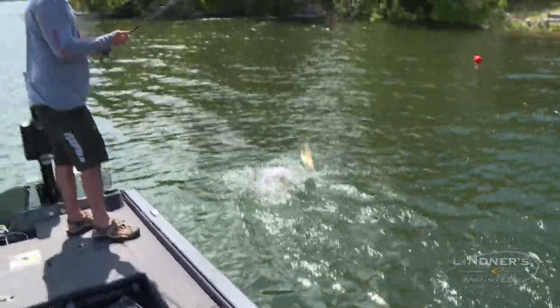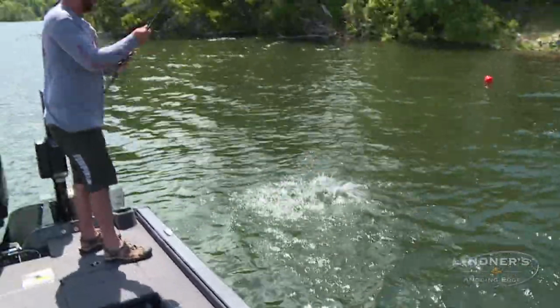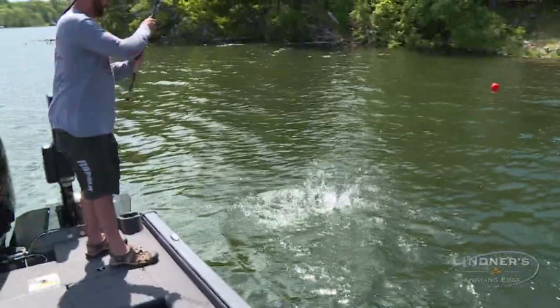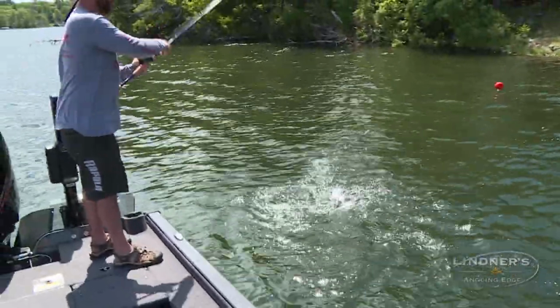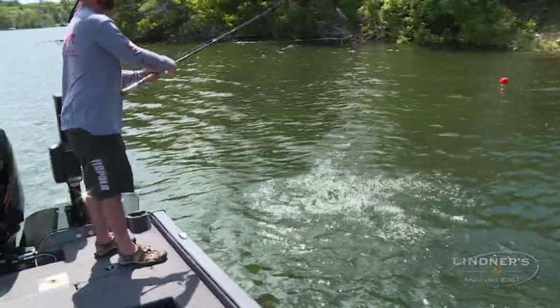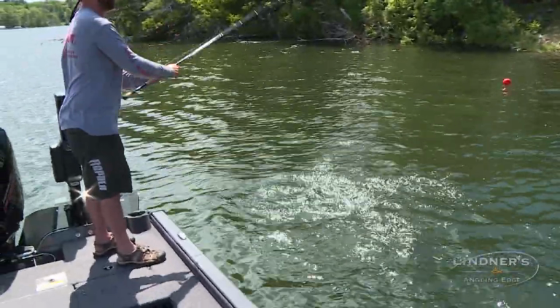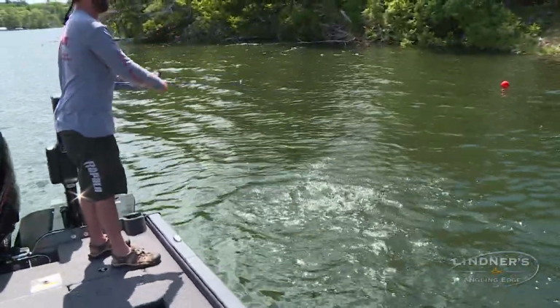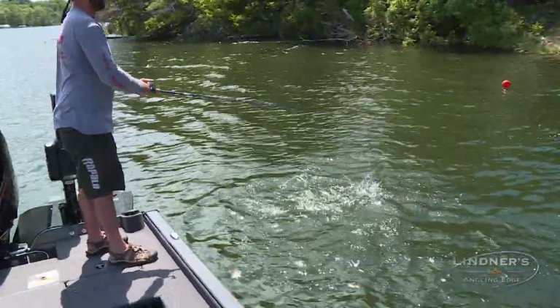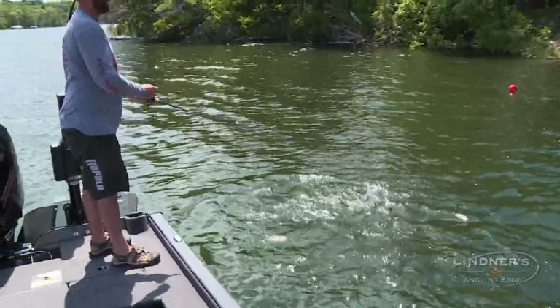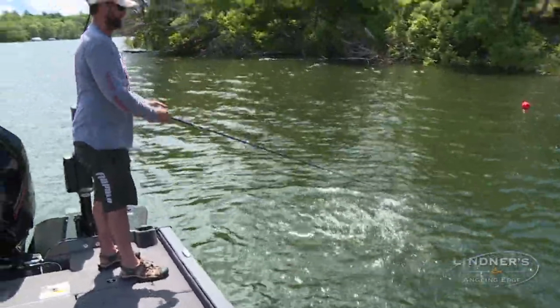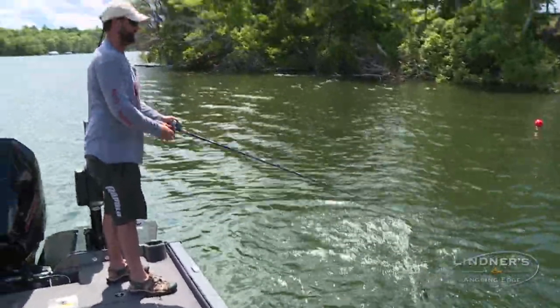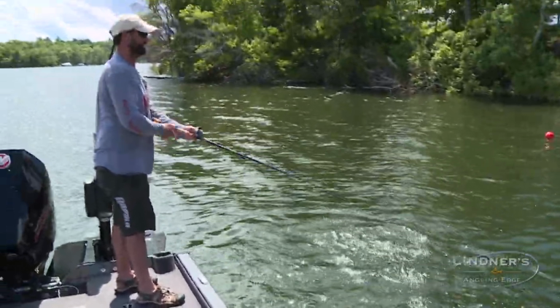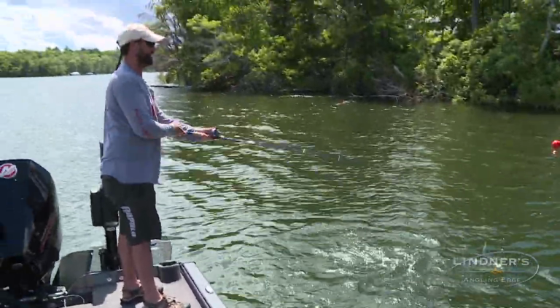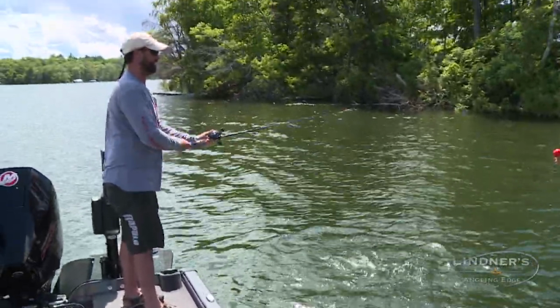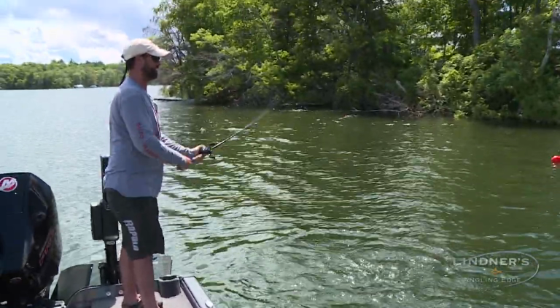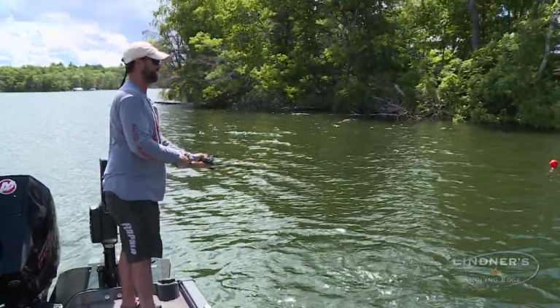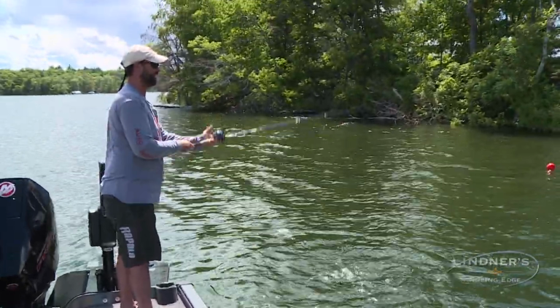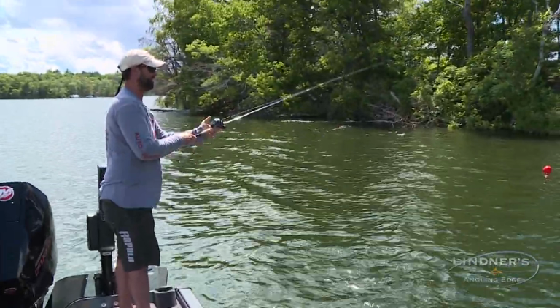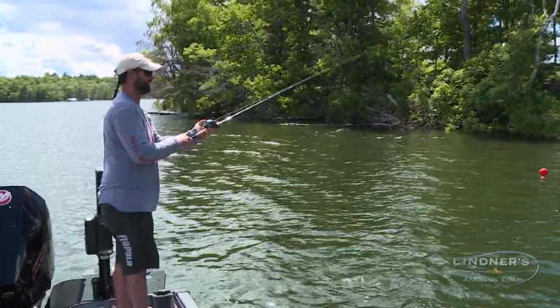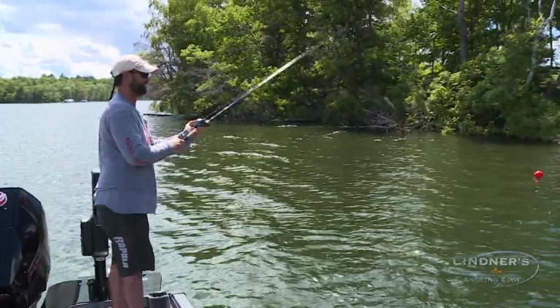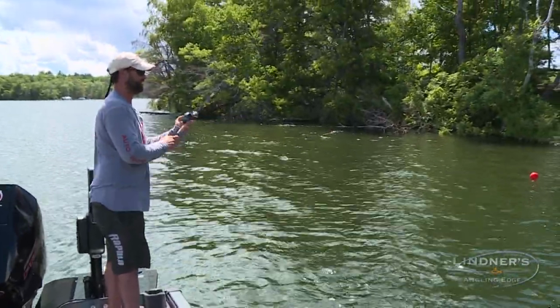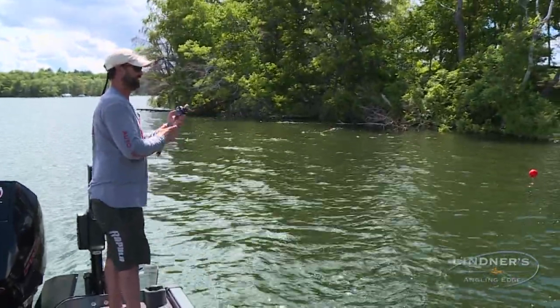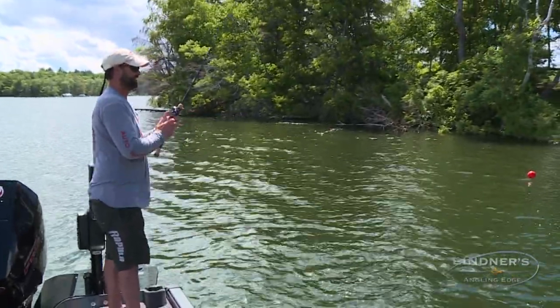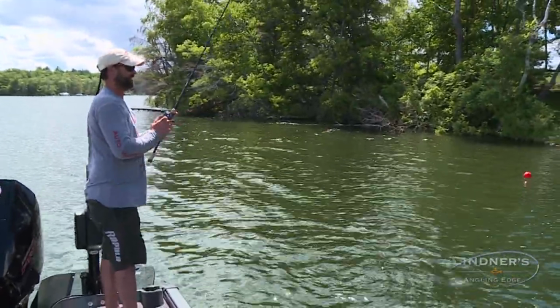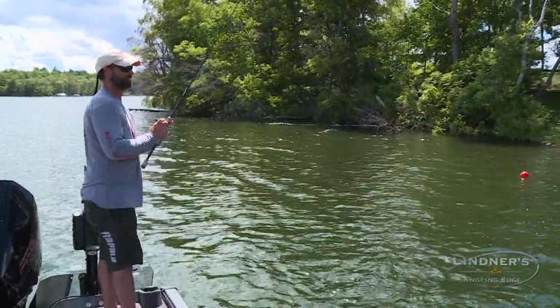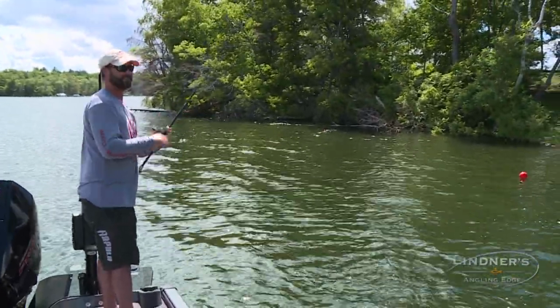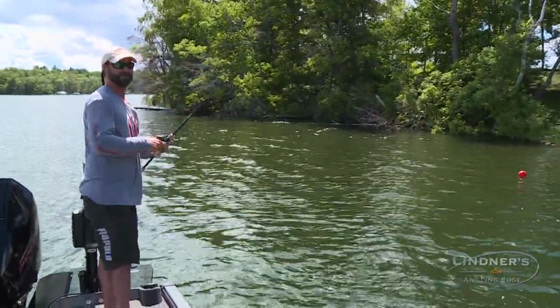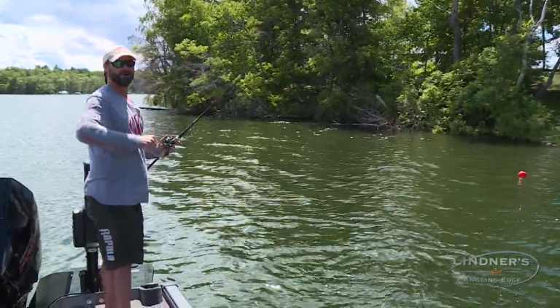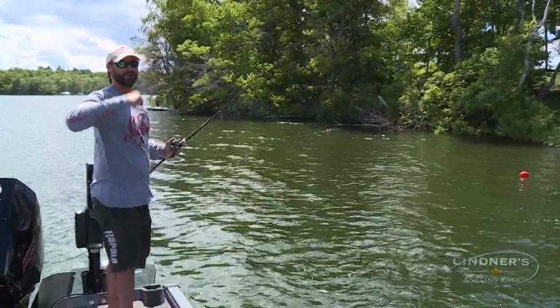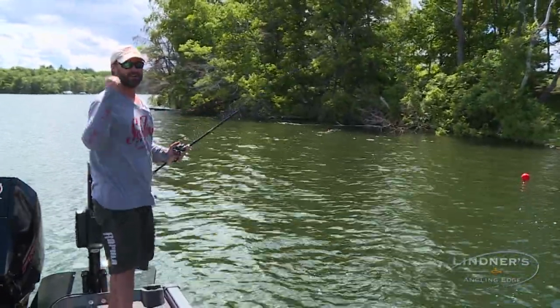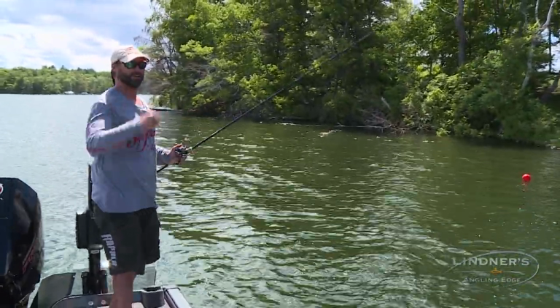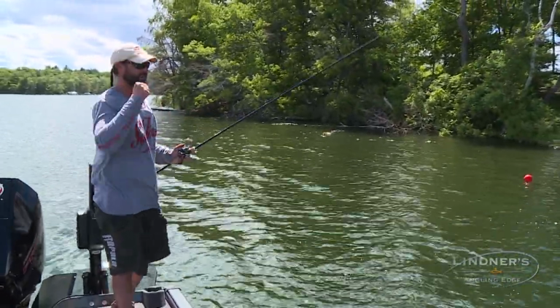Whoa, perfect — I'll take that all day long. That was just the perfect clunk.